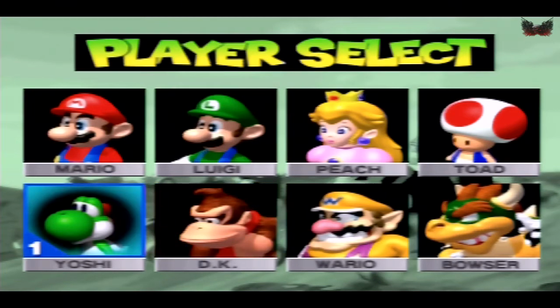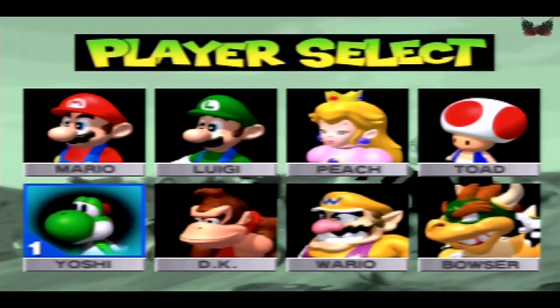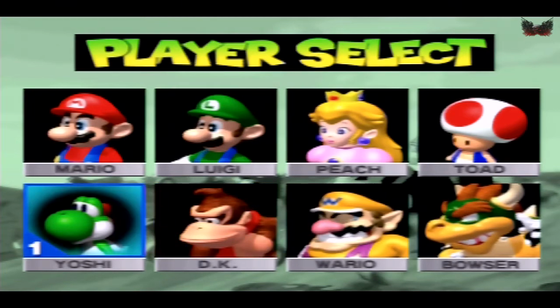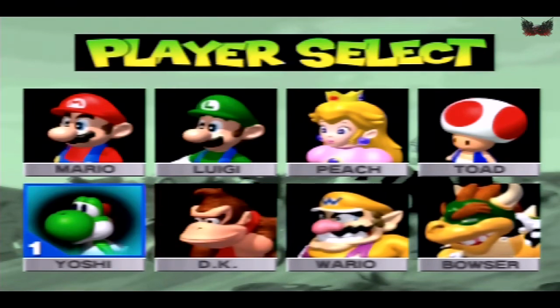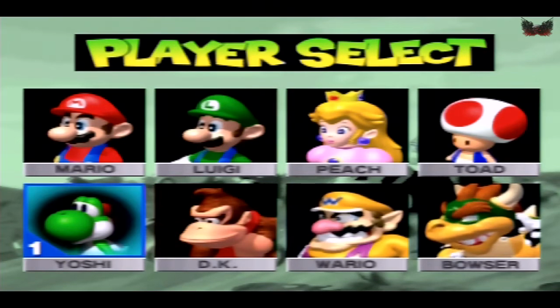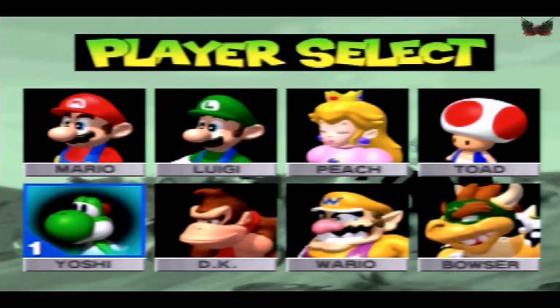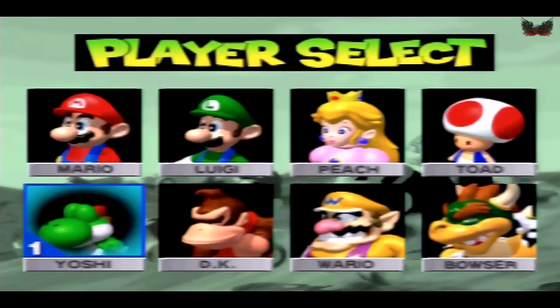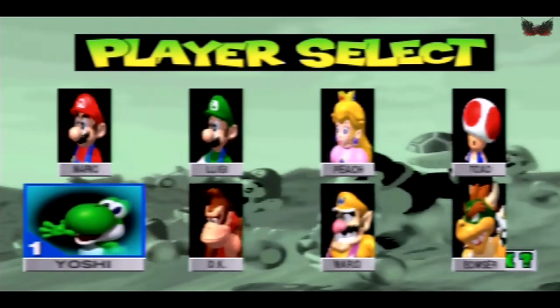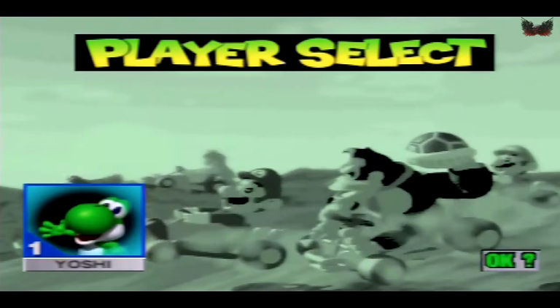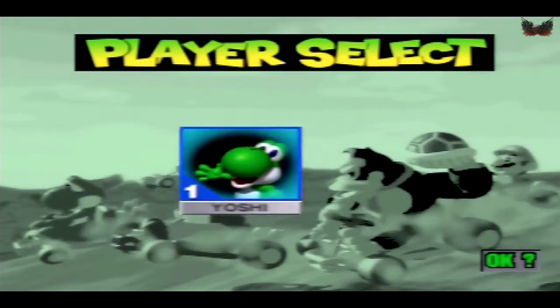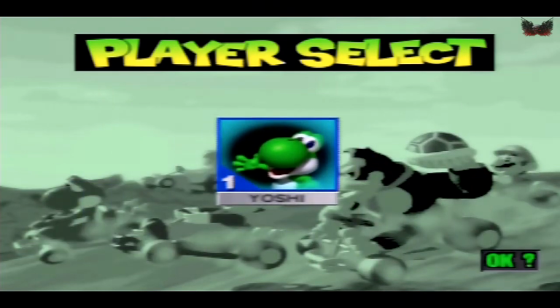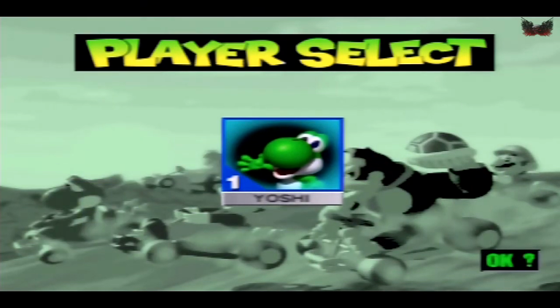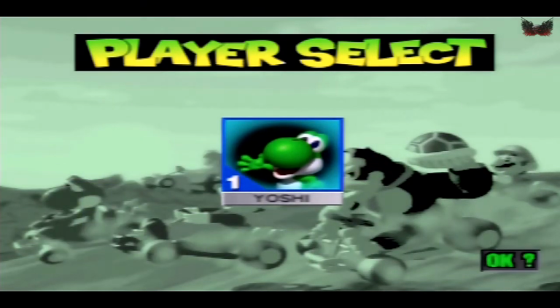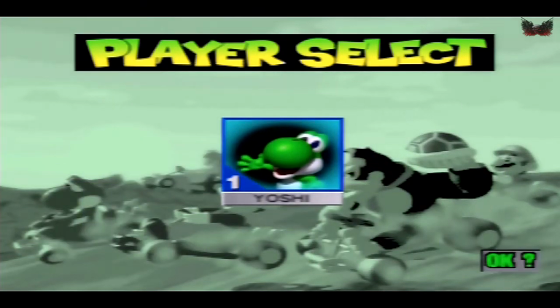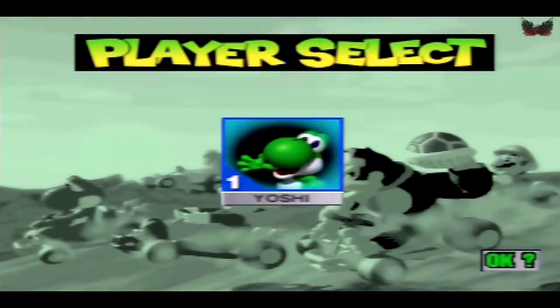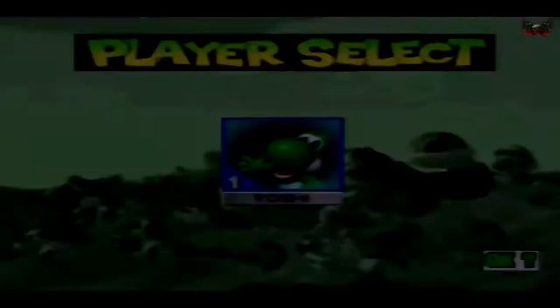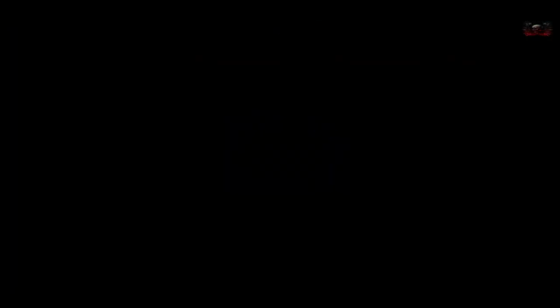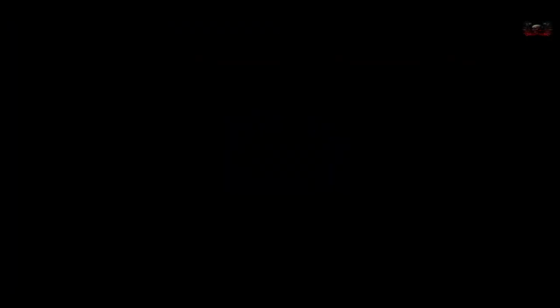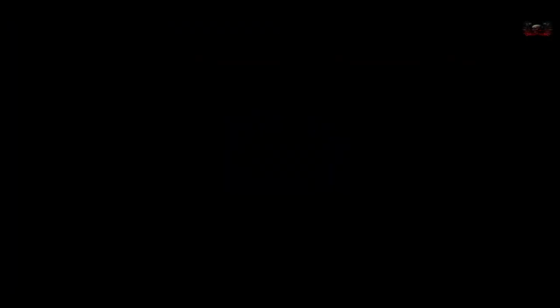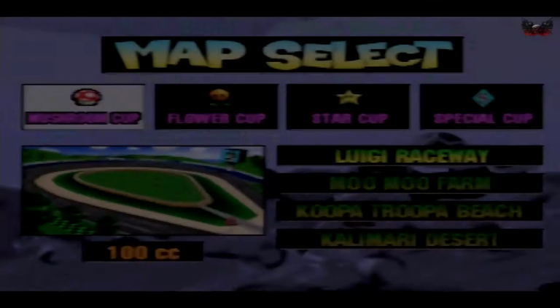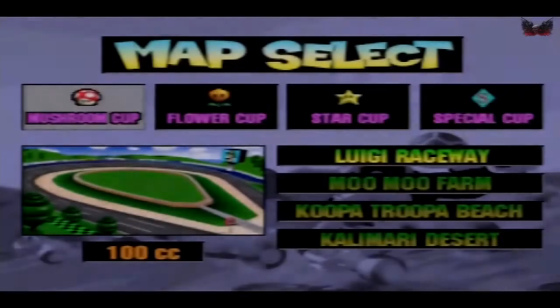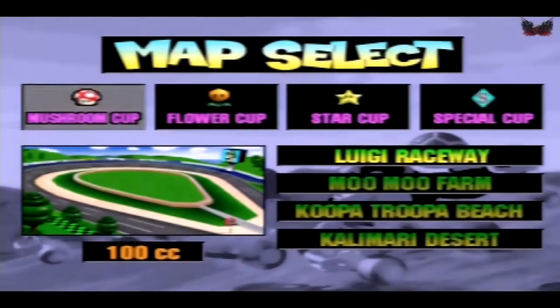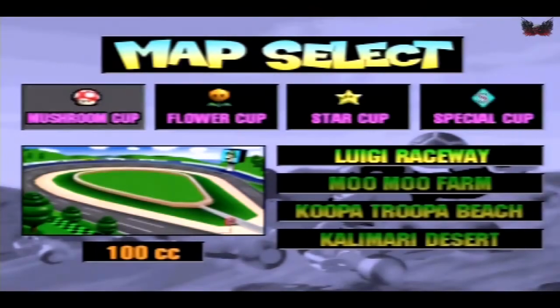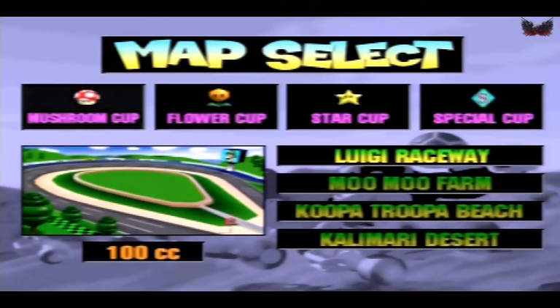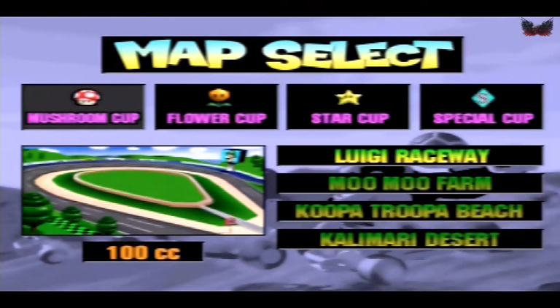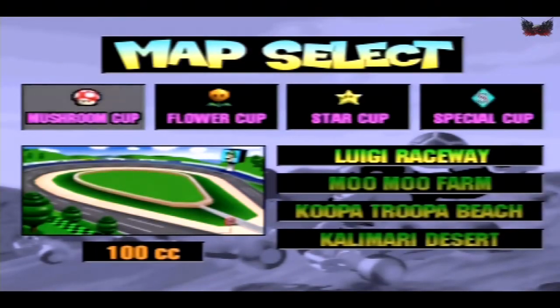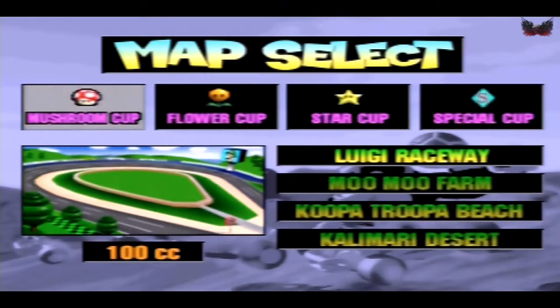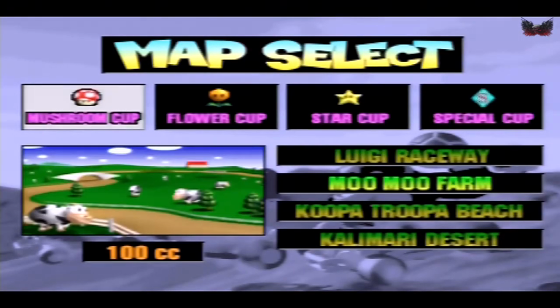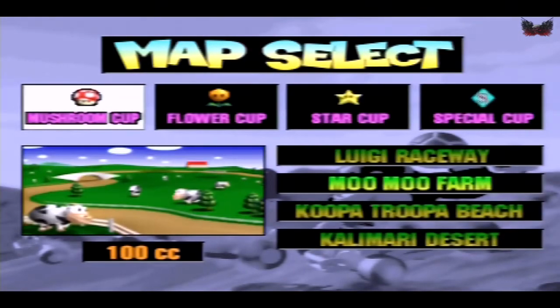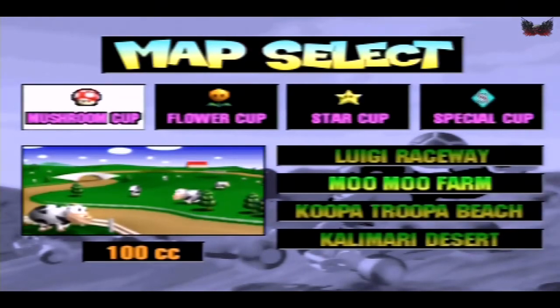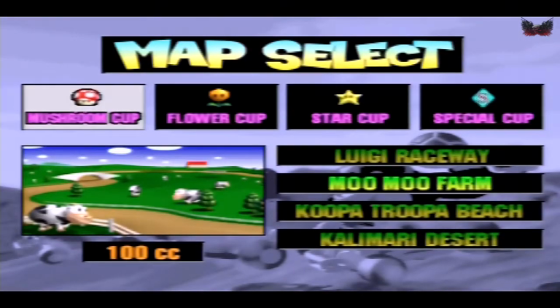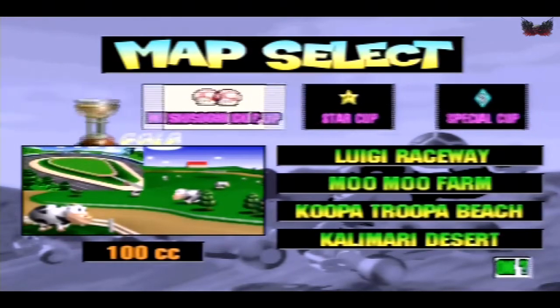I think we all know what this game is - it needs no introduction at all. One of the best, if not THE best for me on the N64. Let us know what you think after you've seen it.